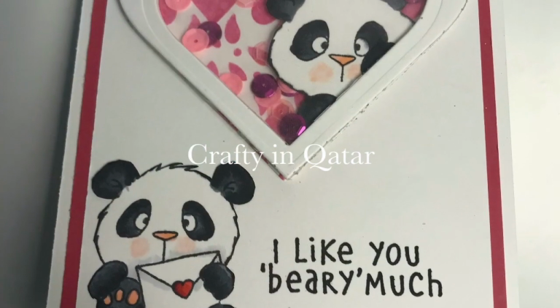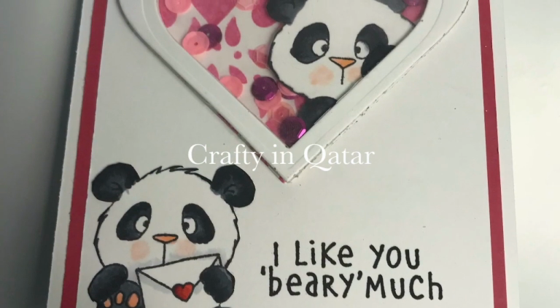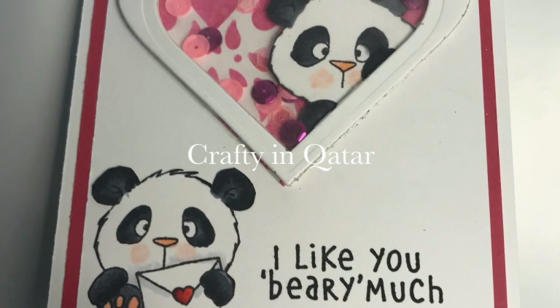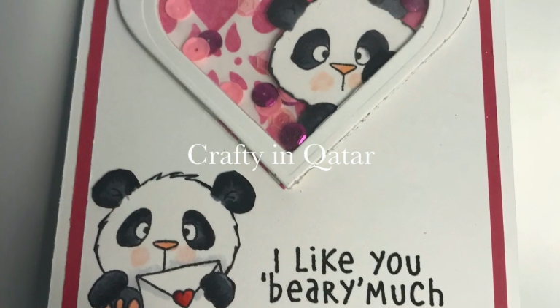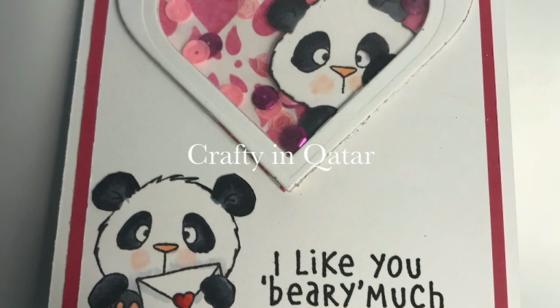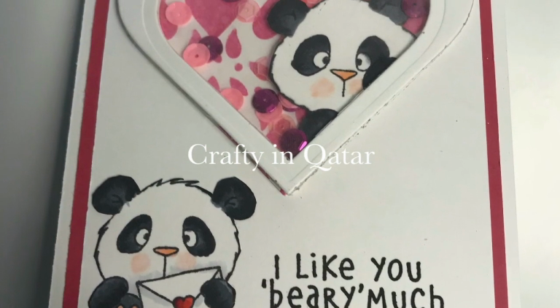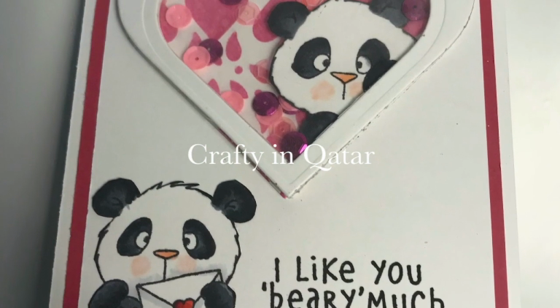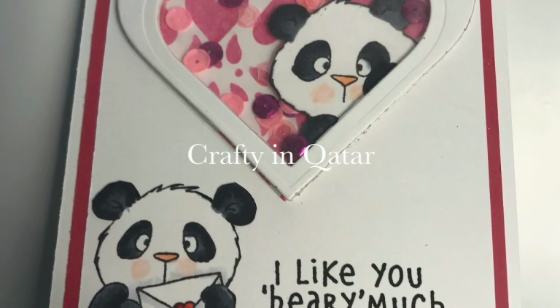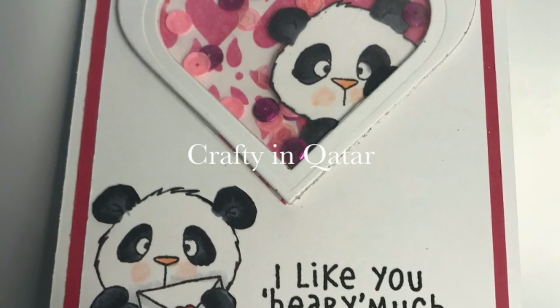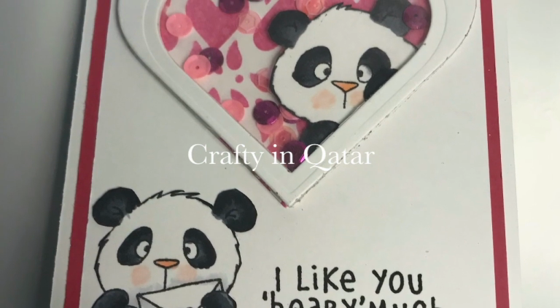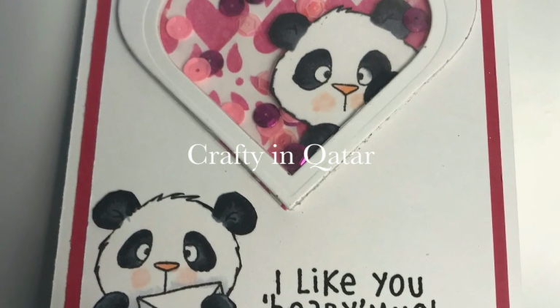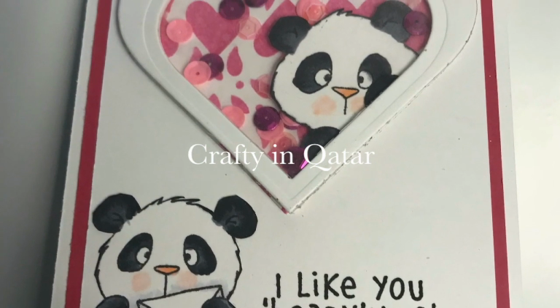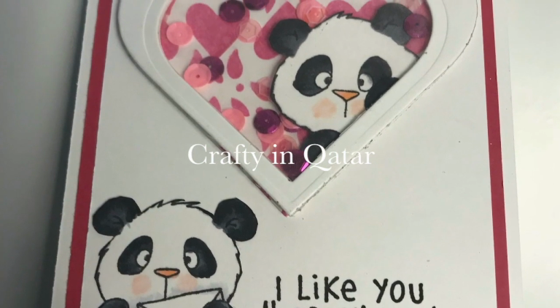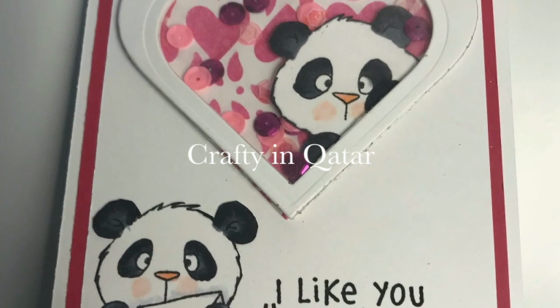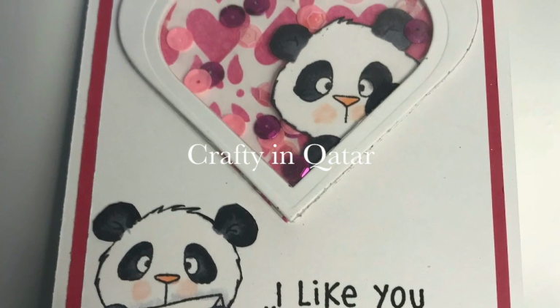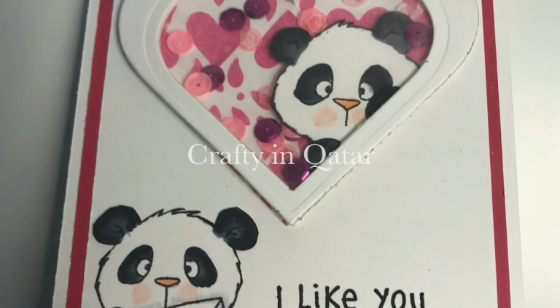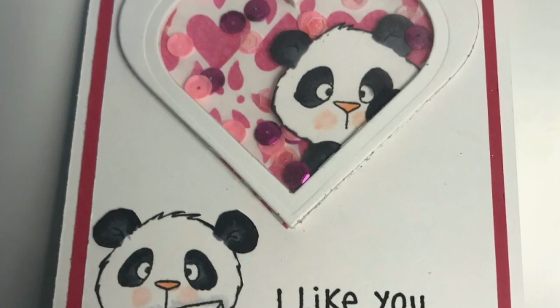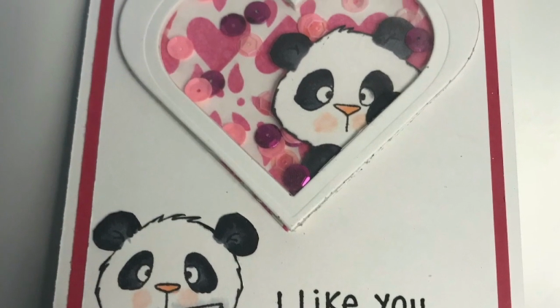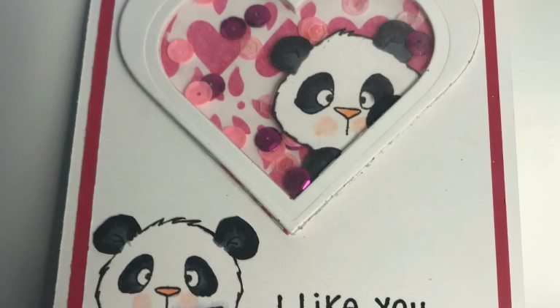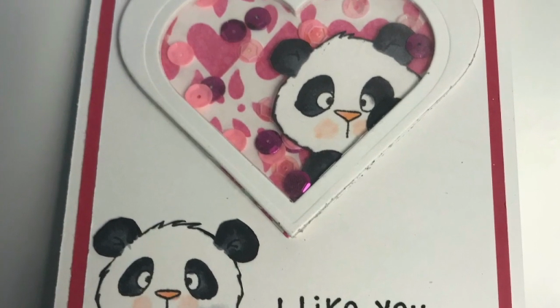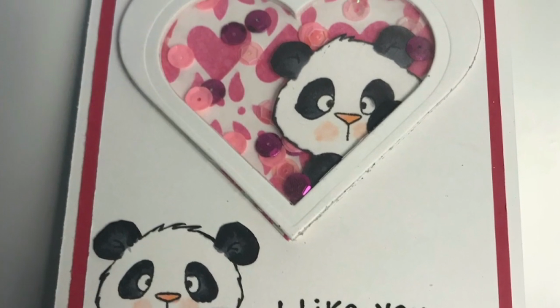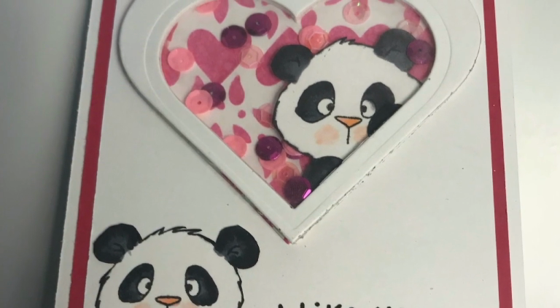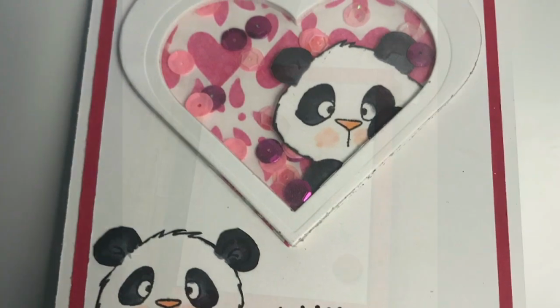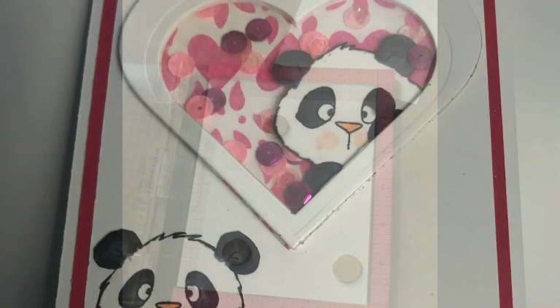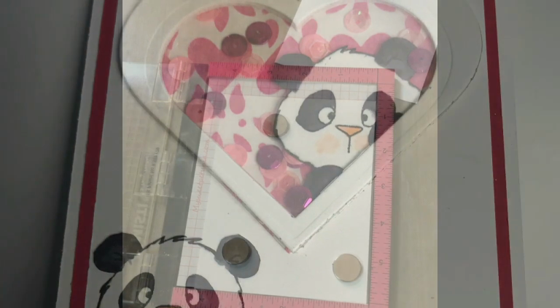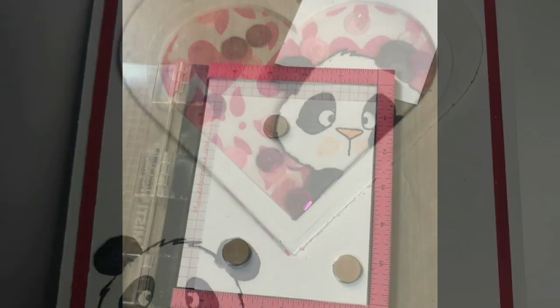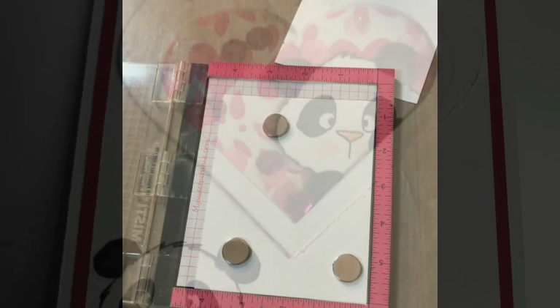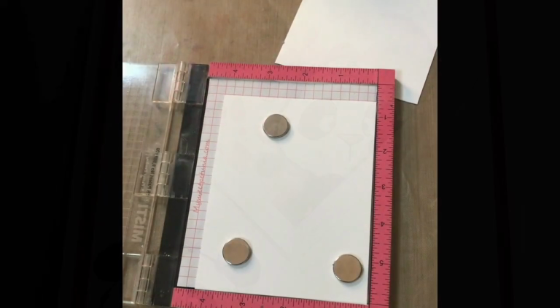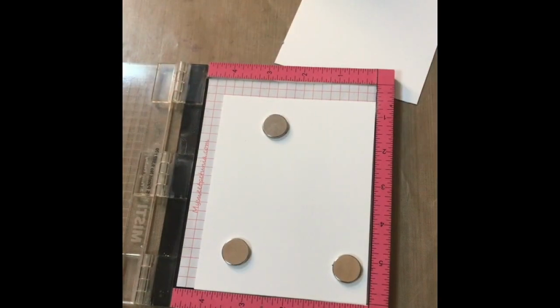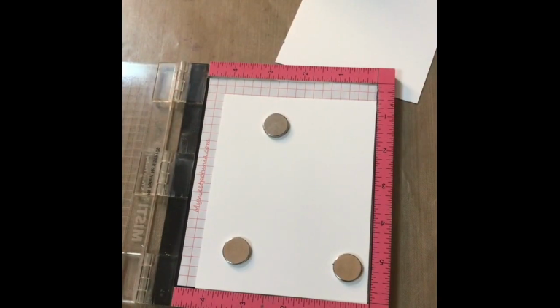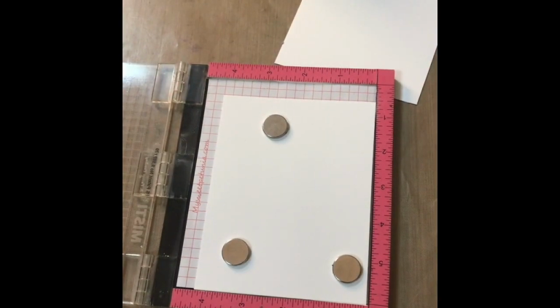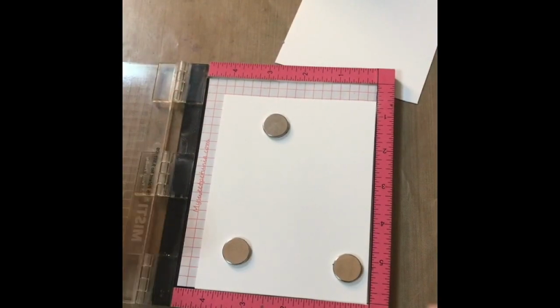Hello and thank you so much for joining me today. Today I'm going to be showing you this cute little panda card.